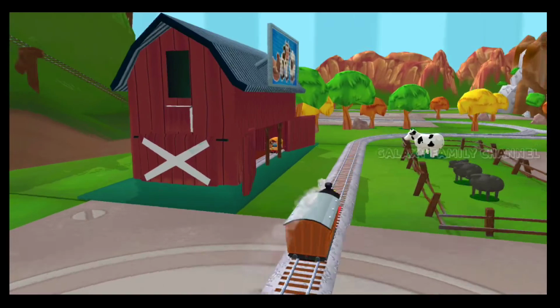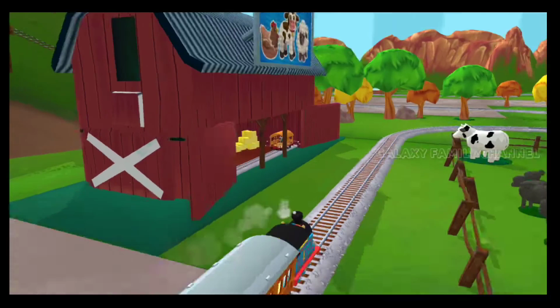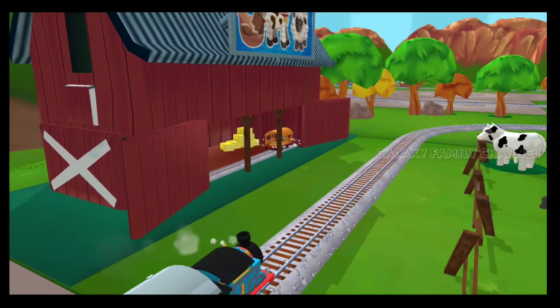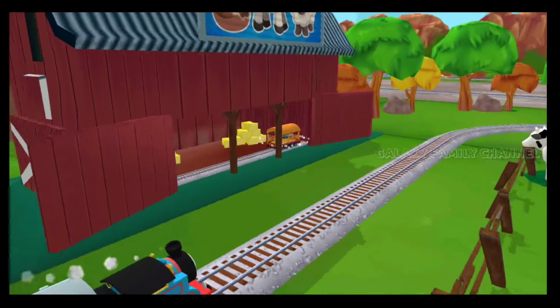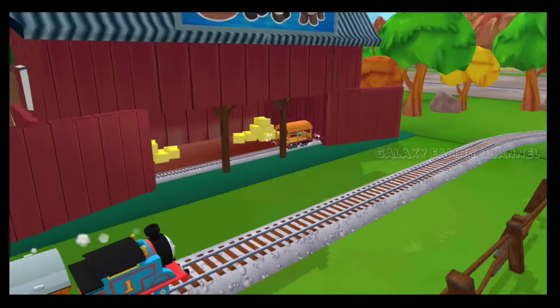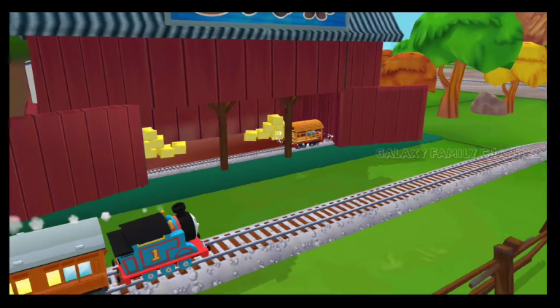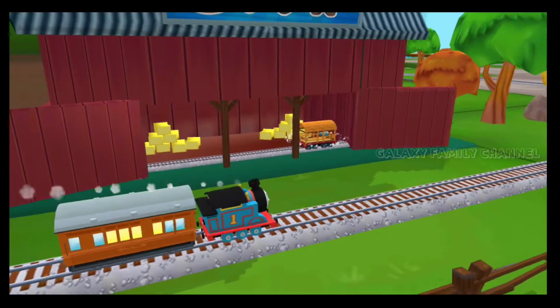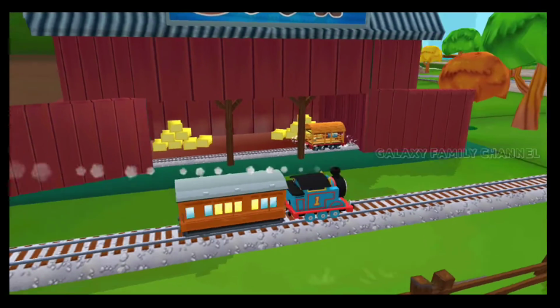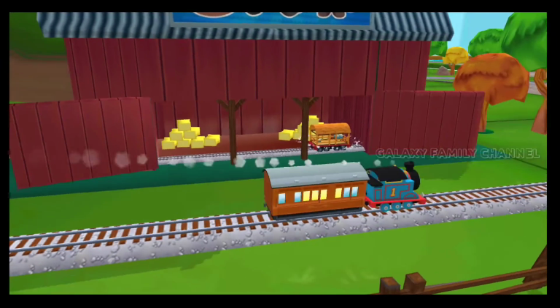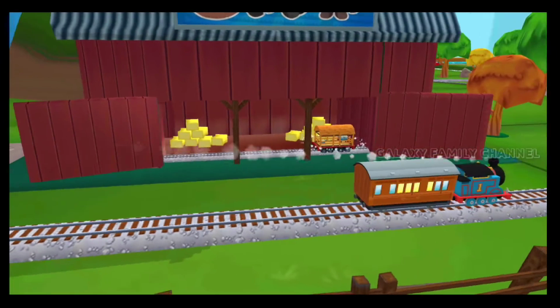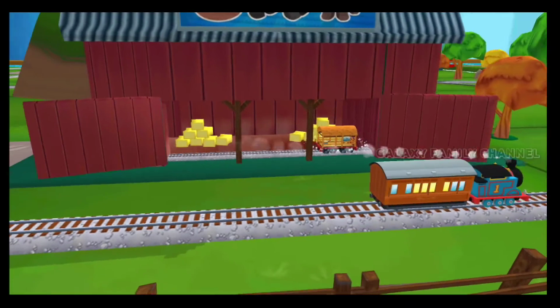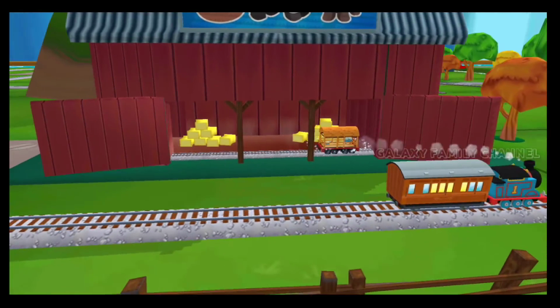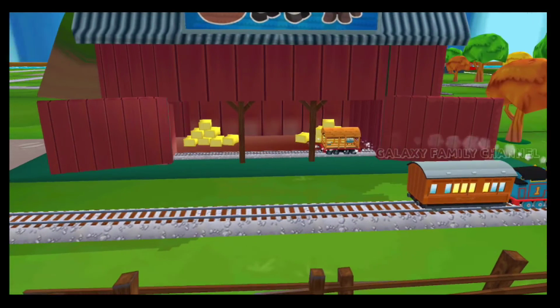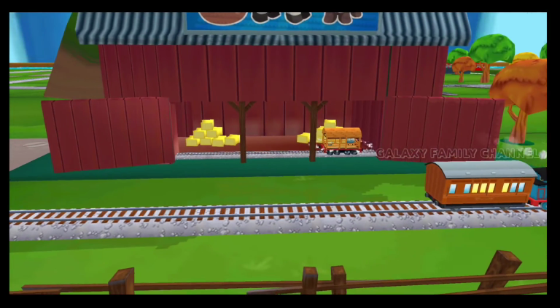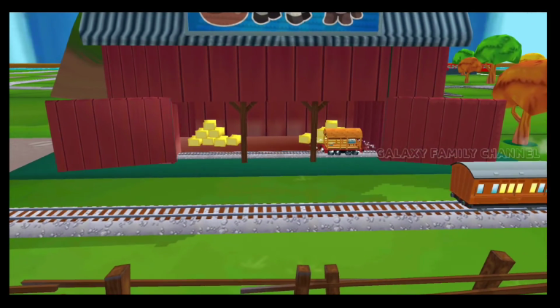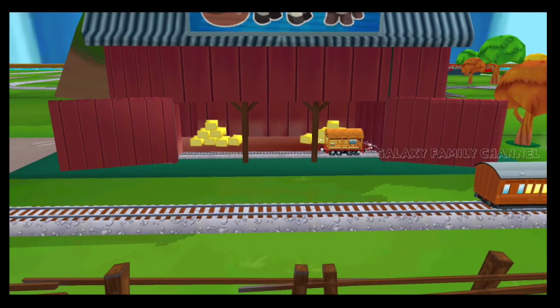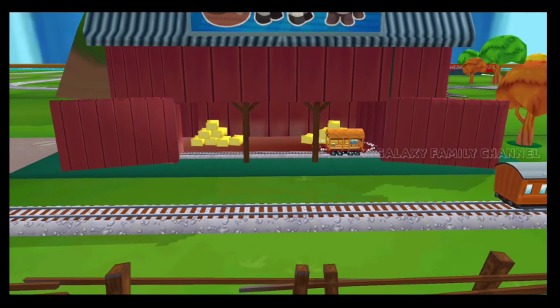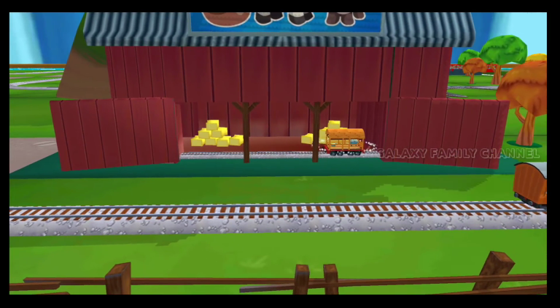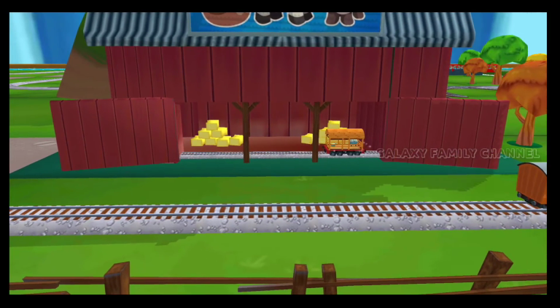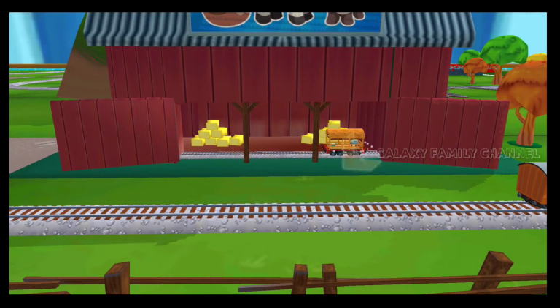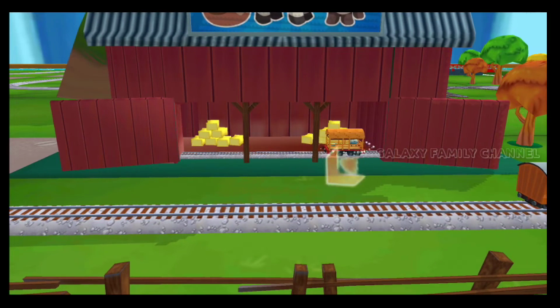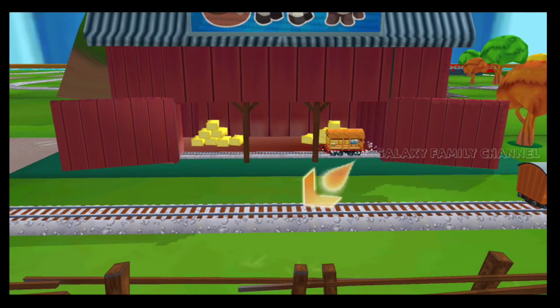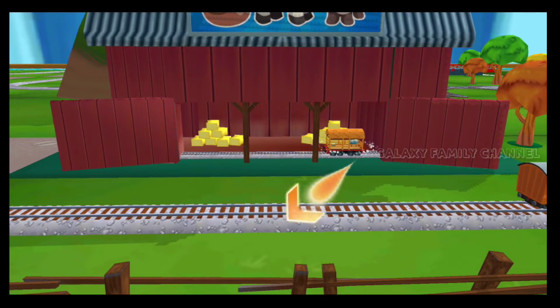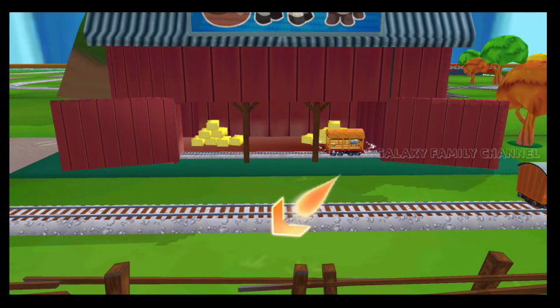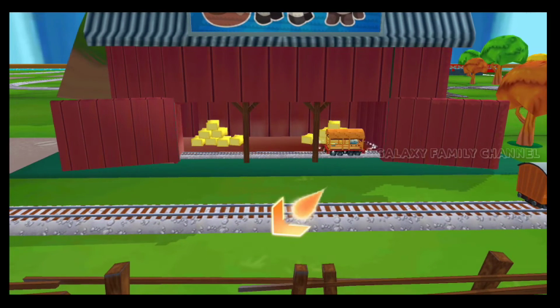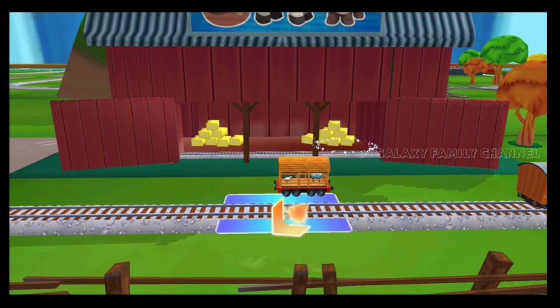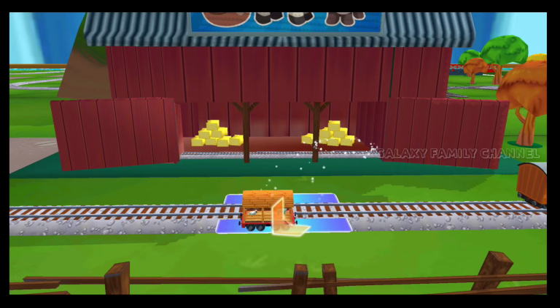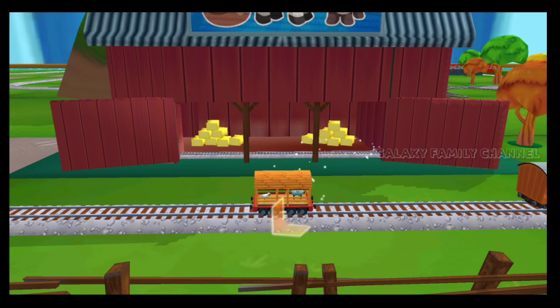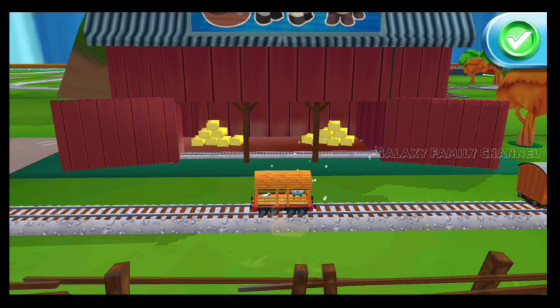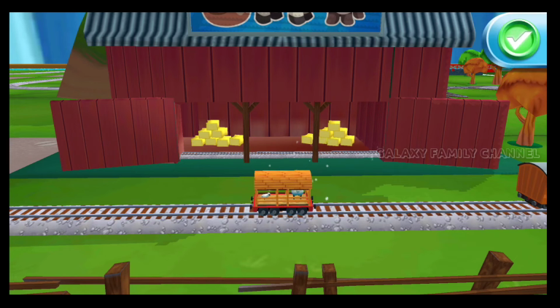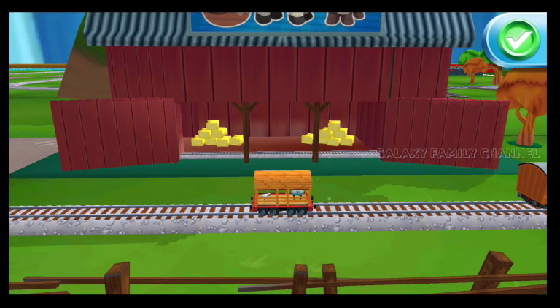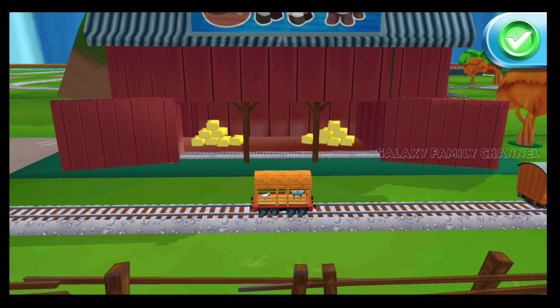What type of wagon should we pull? Good job!